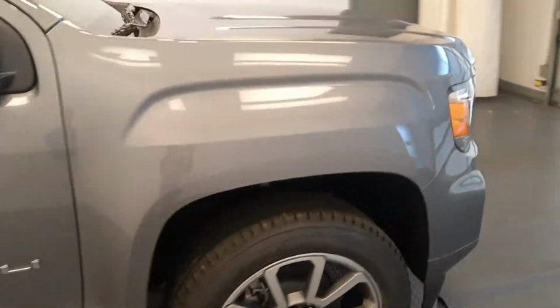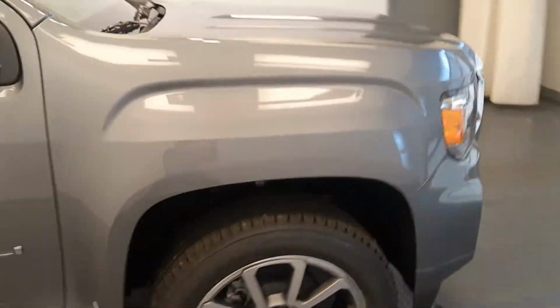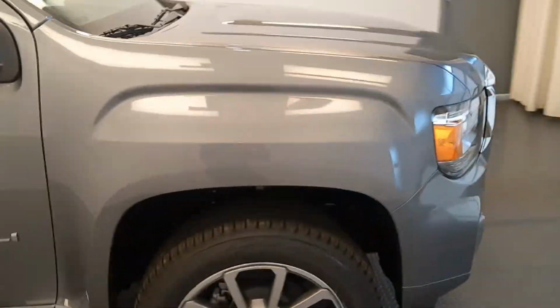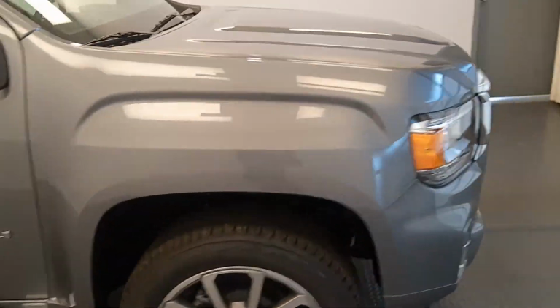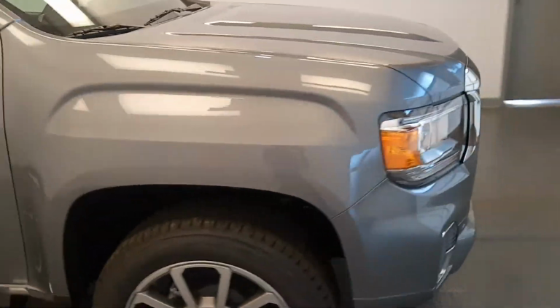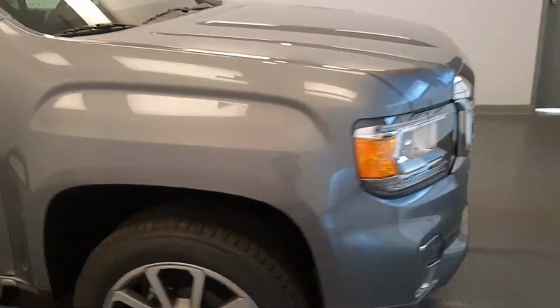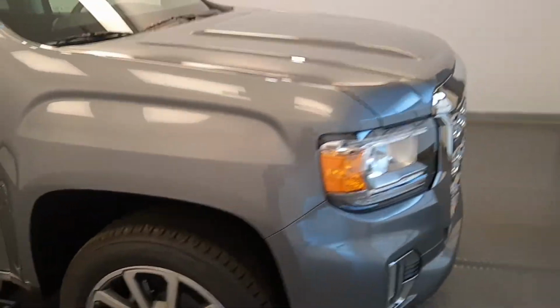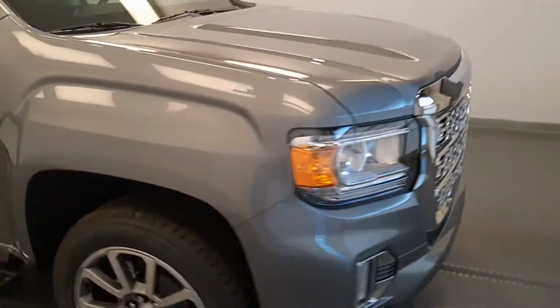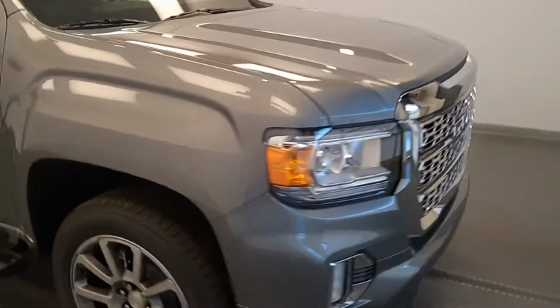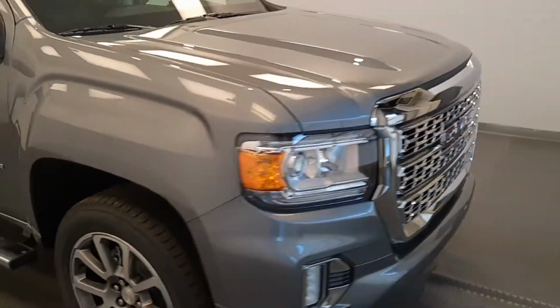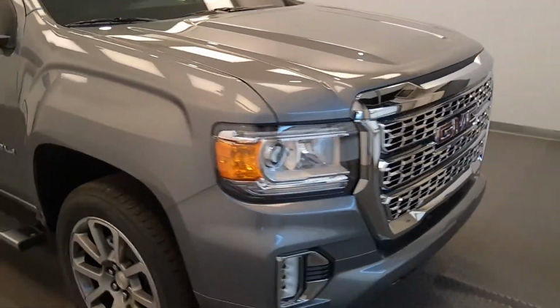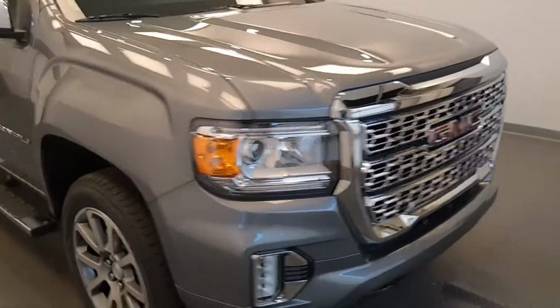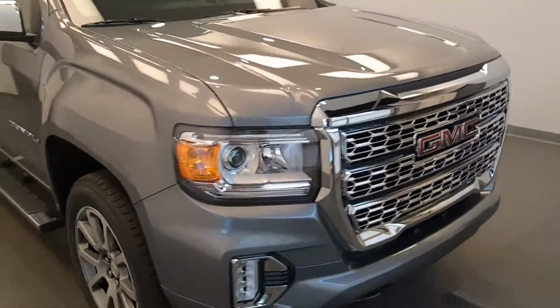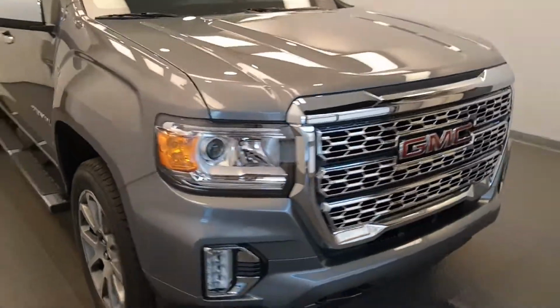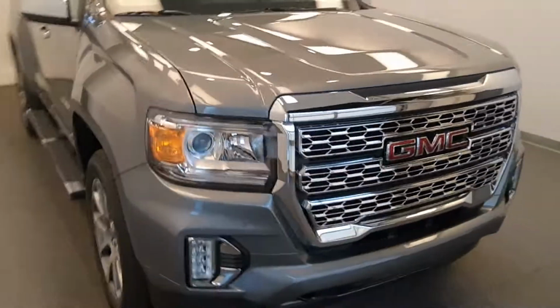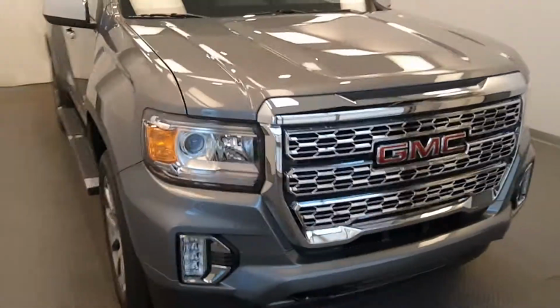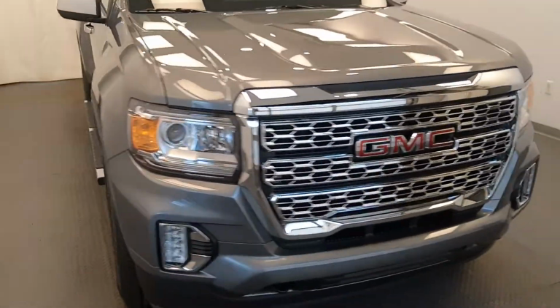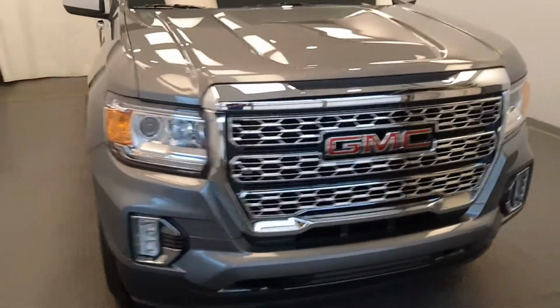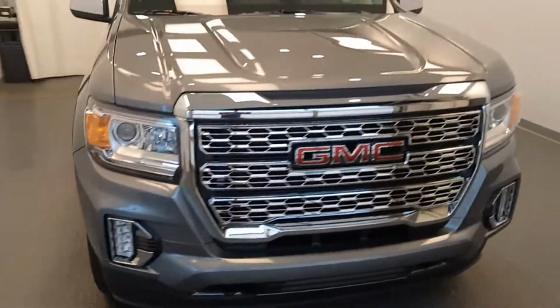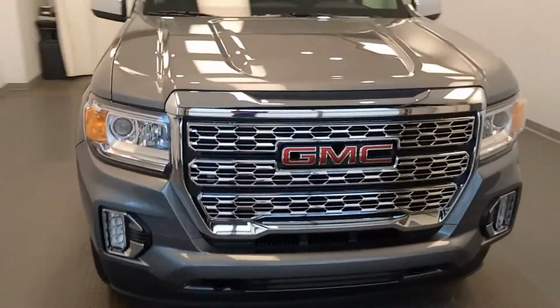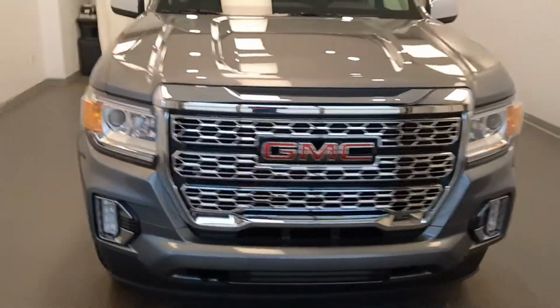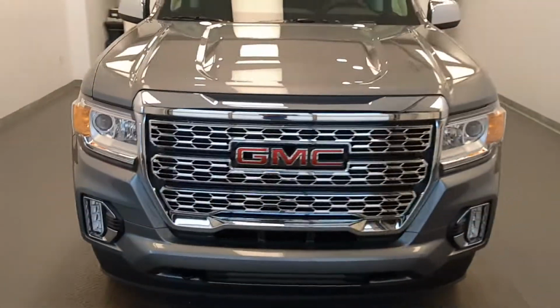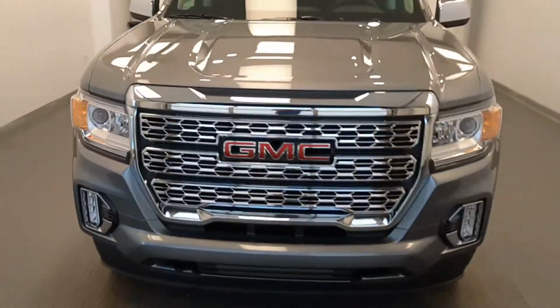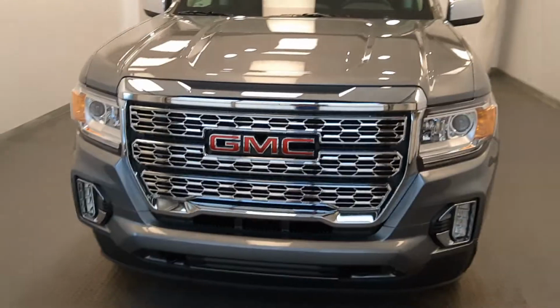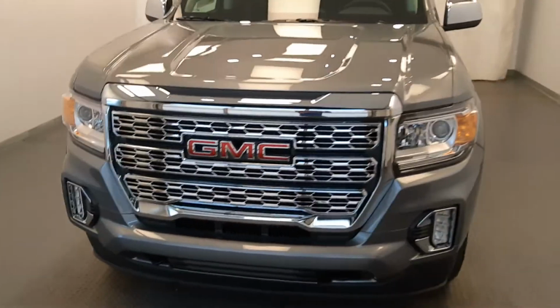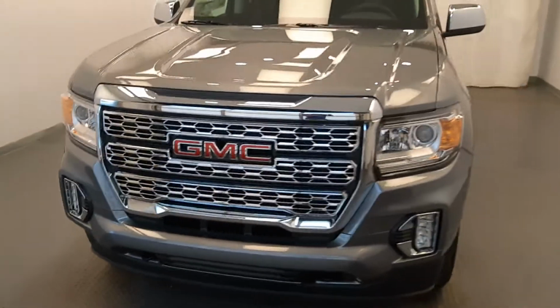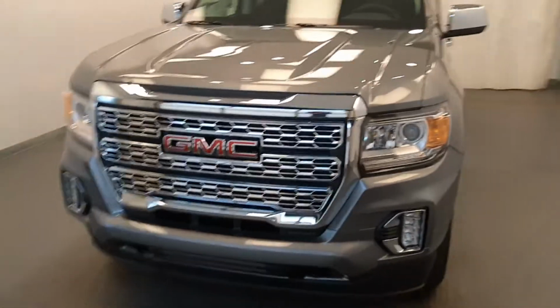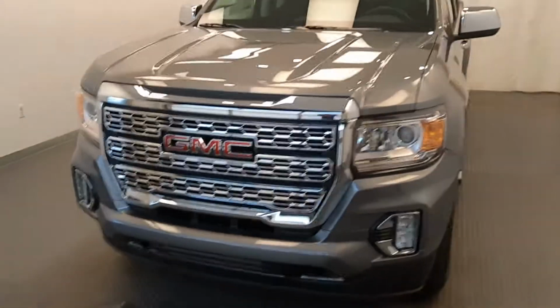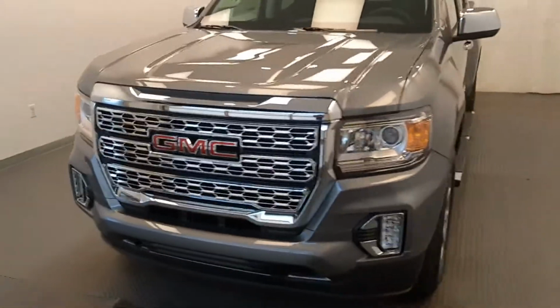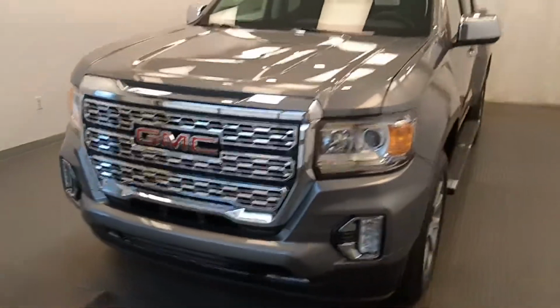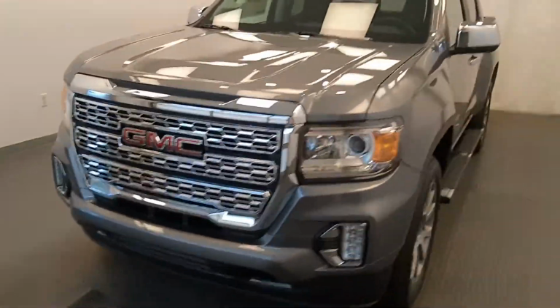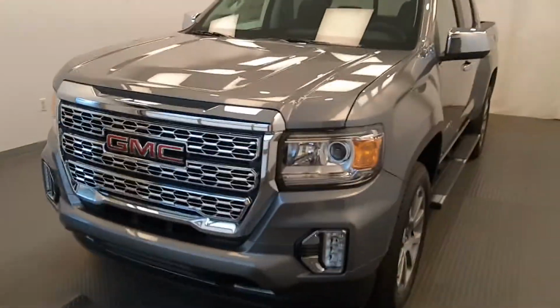Once again, we're reviewing stock number 219840 on a 2021 GMC Canyon Denali, and our exterior colour is satin steel.